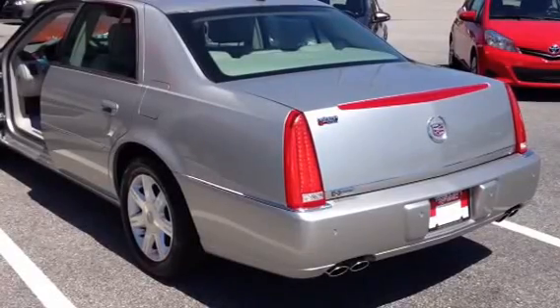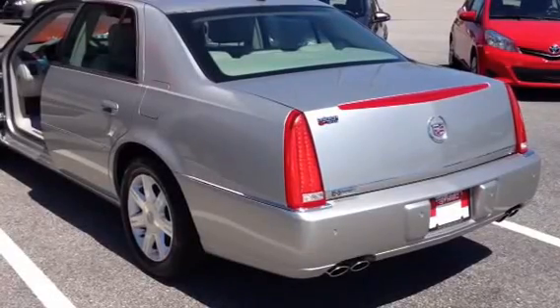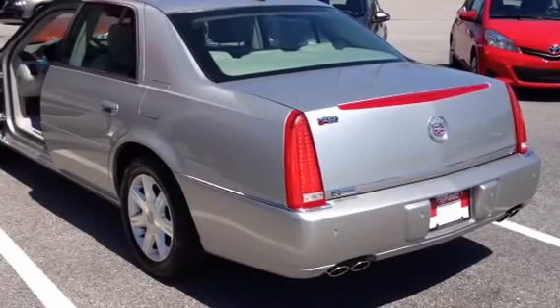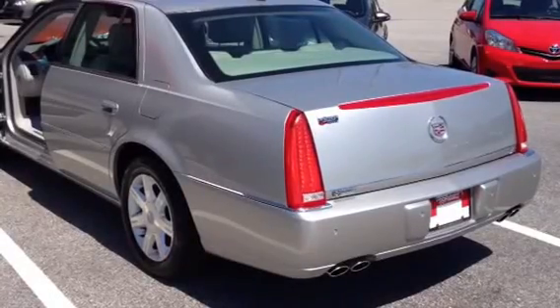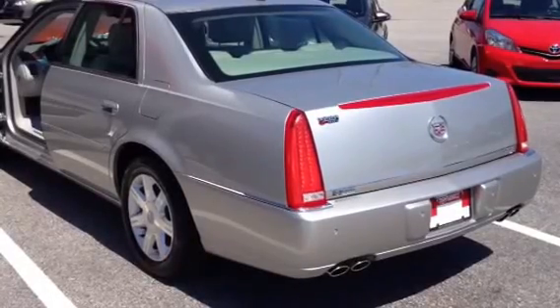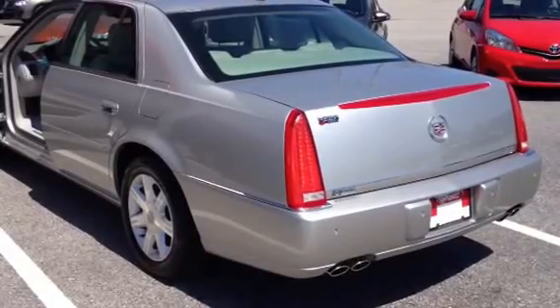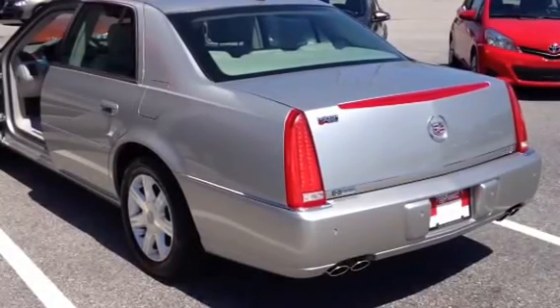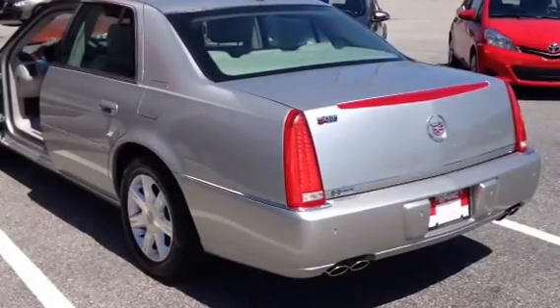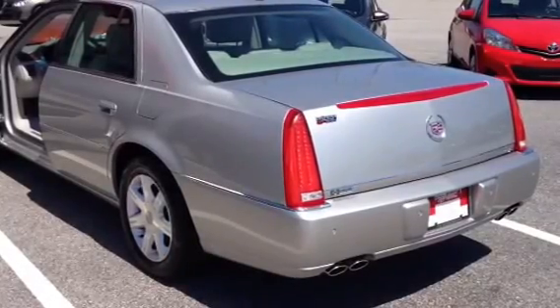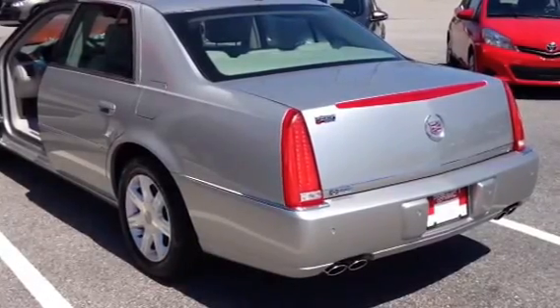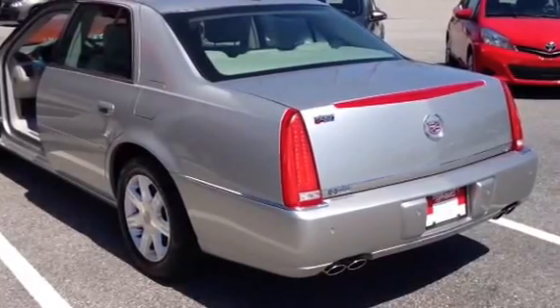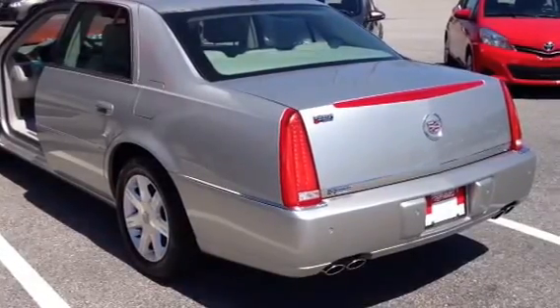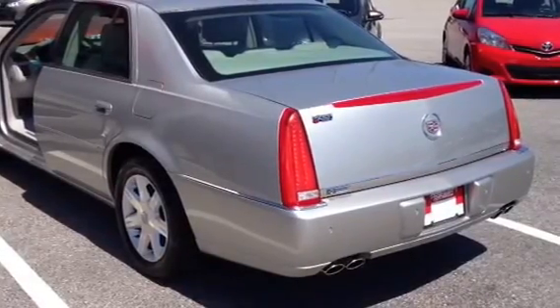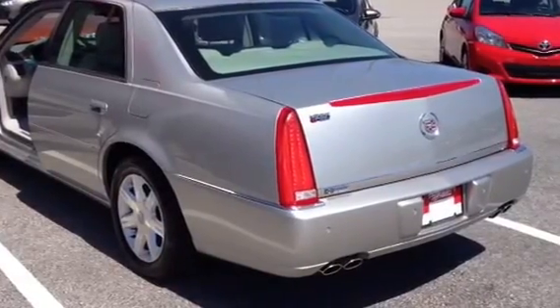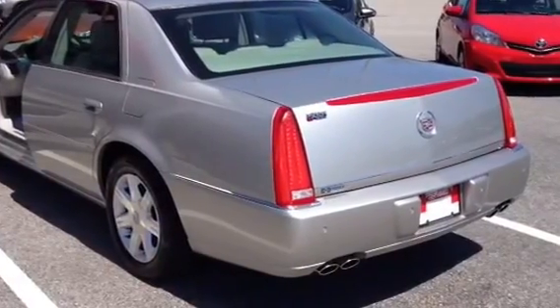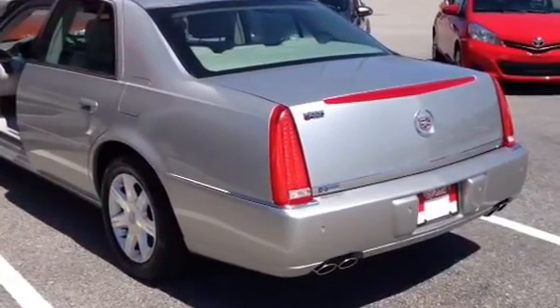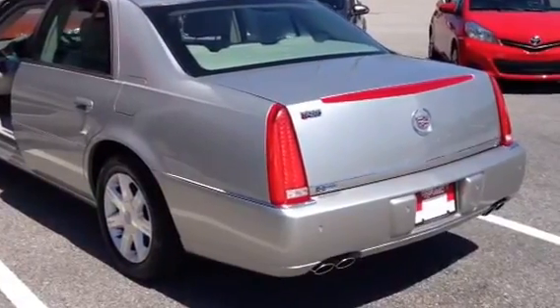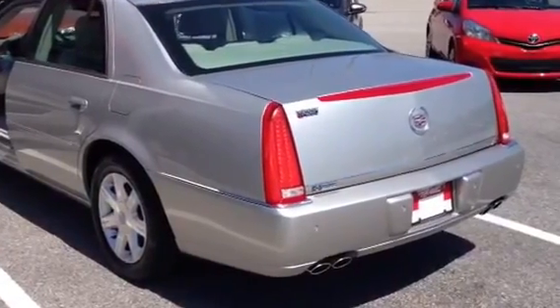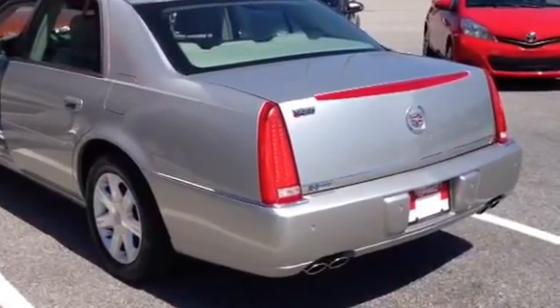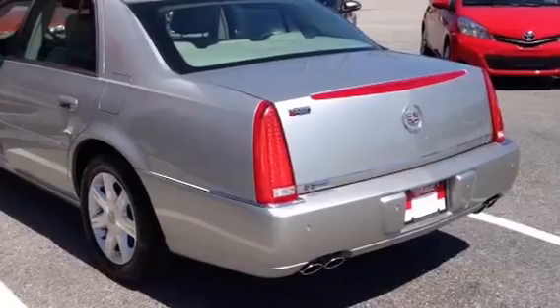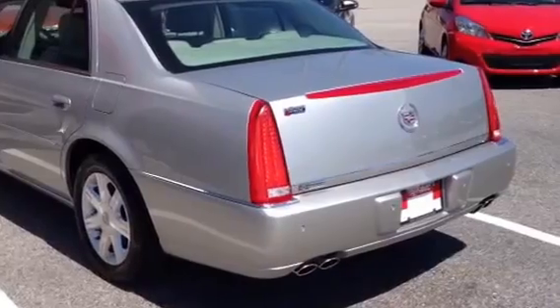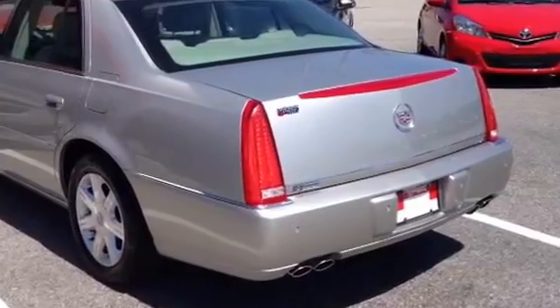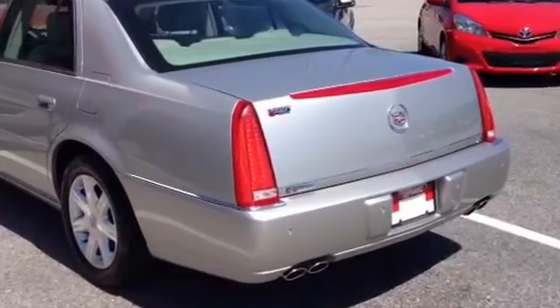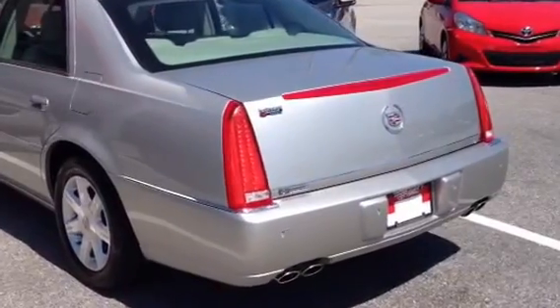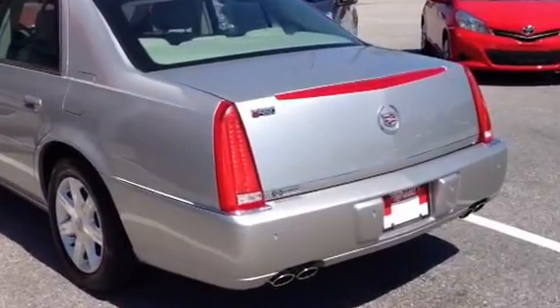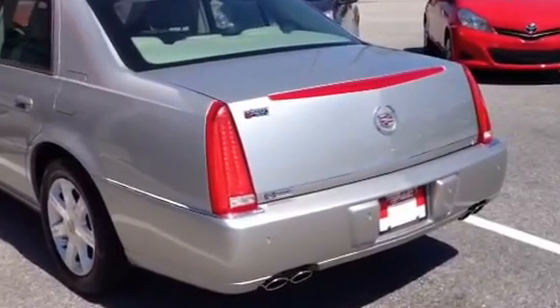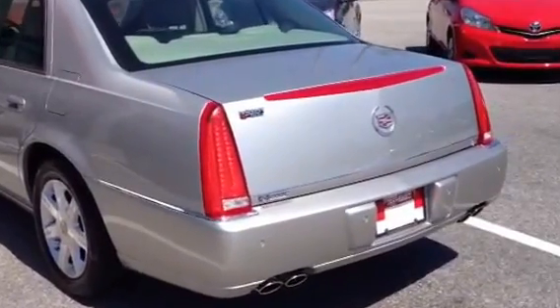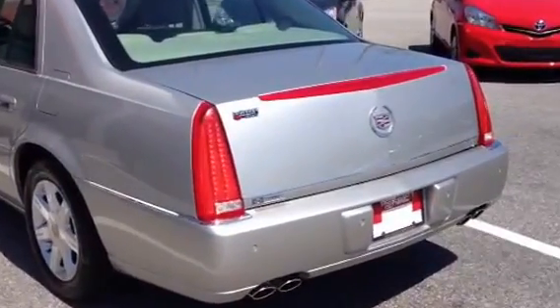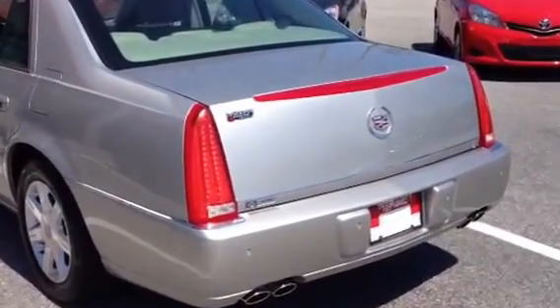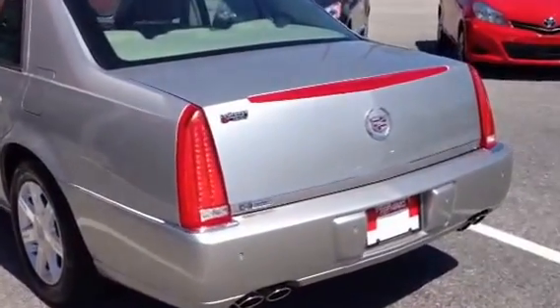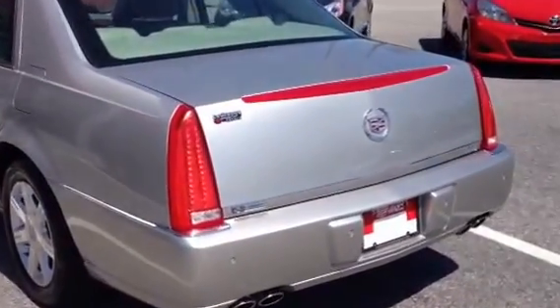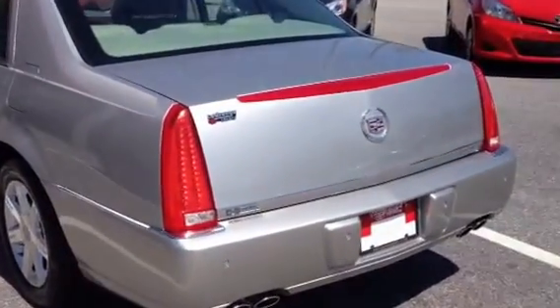Hey Conrad, it's Bobby at LaGrange Toyota. I just want to take a minute here and walk you around our 2007 Cadillac DTS.